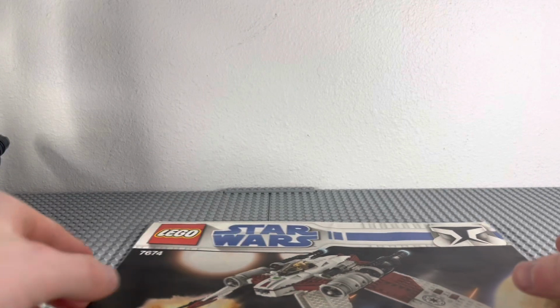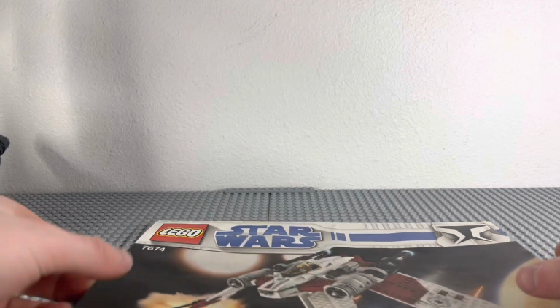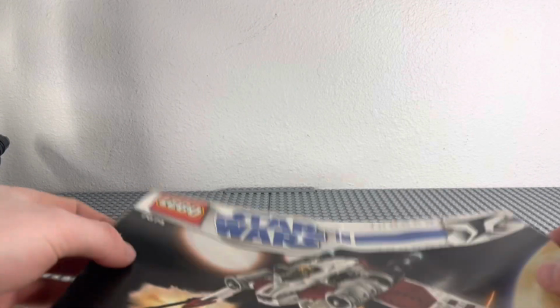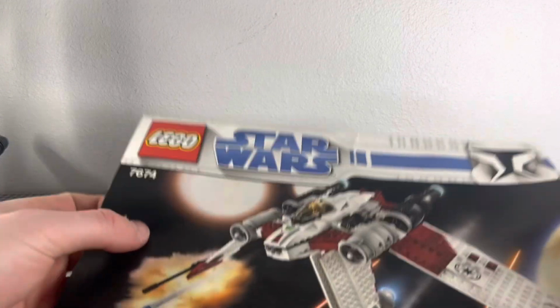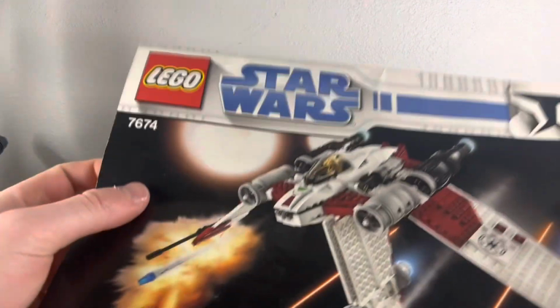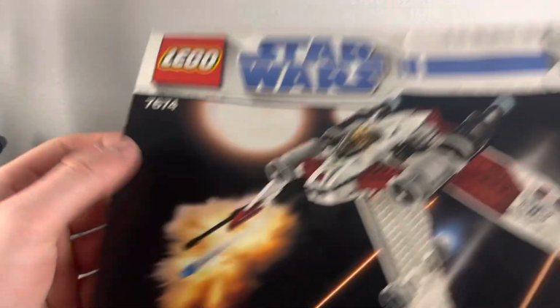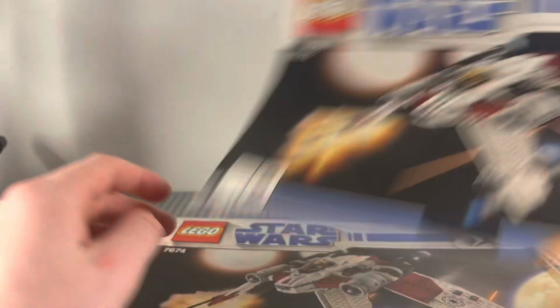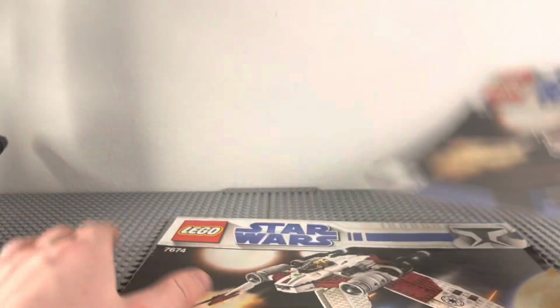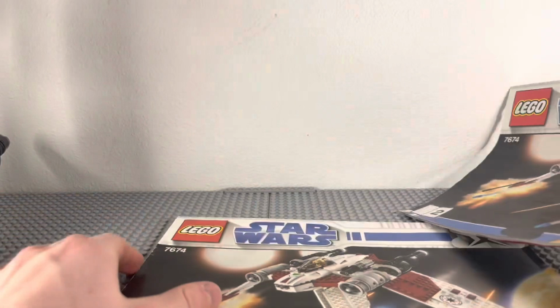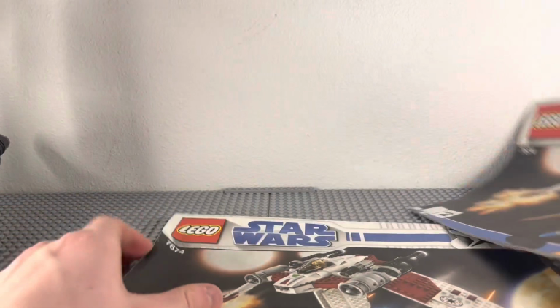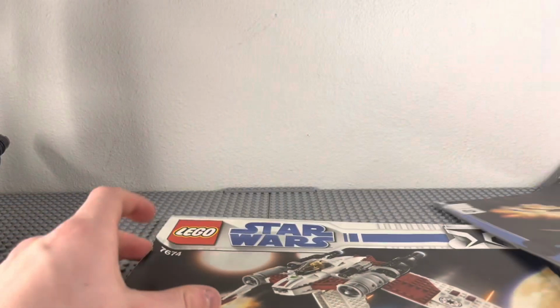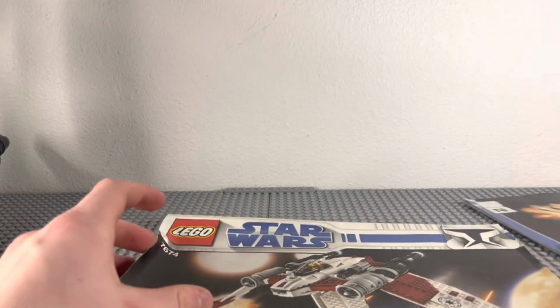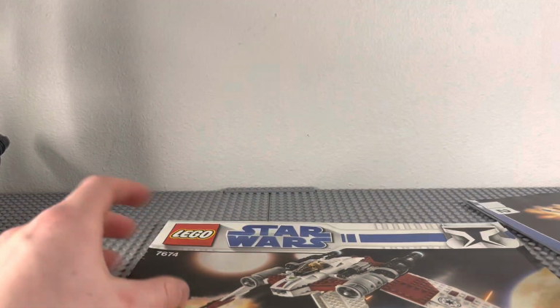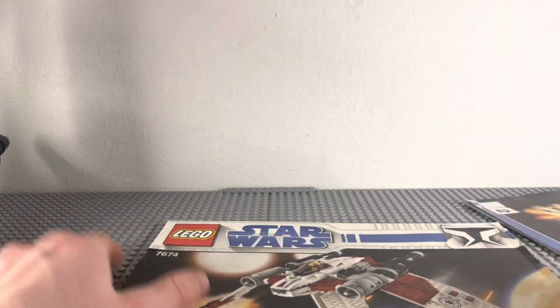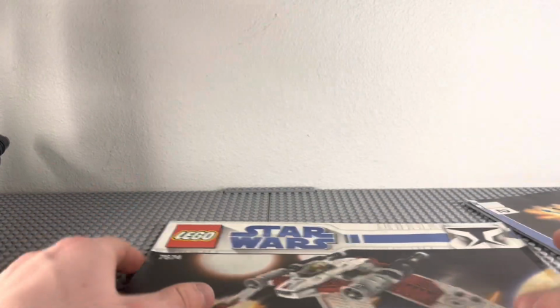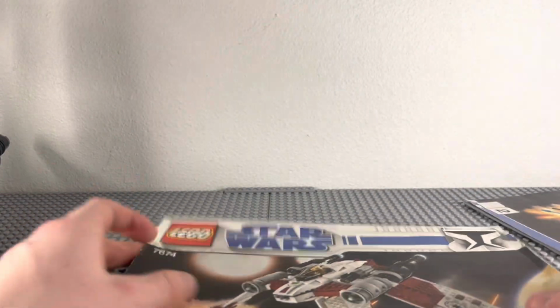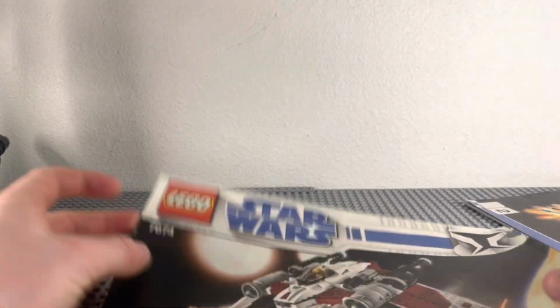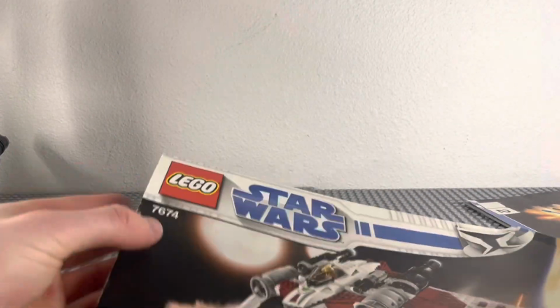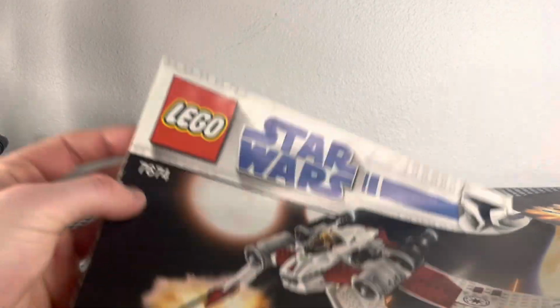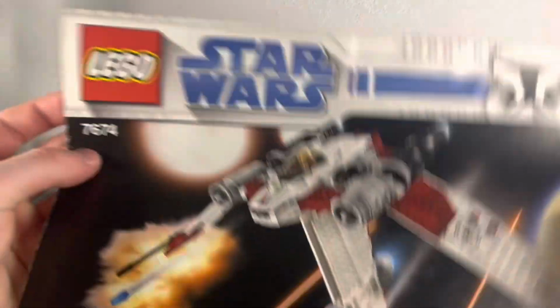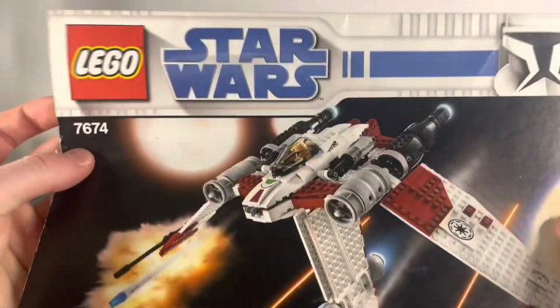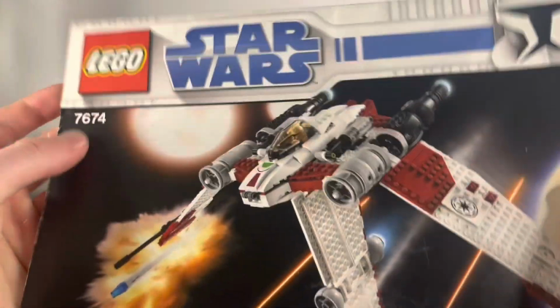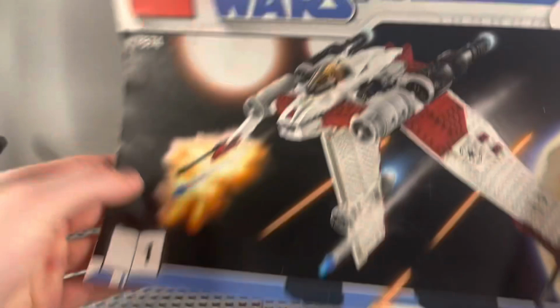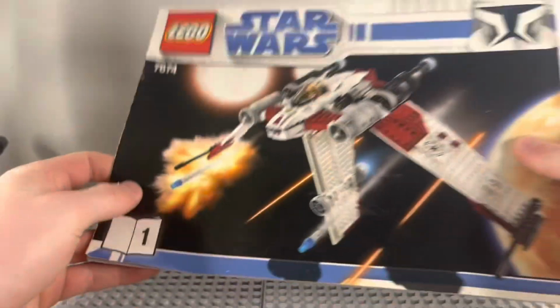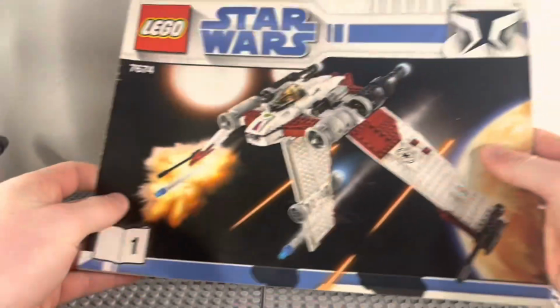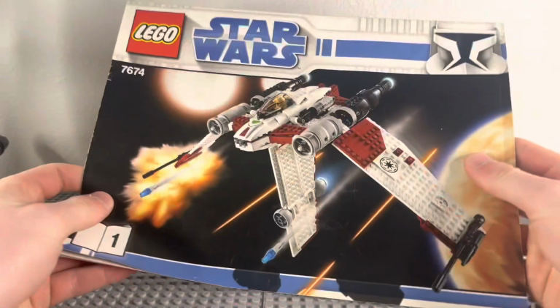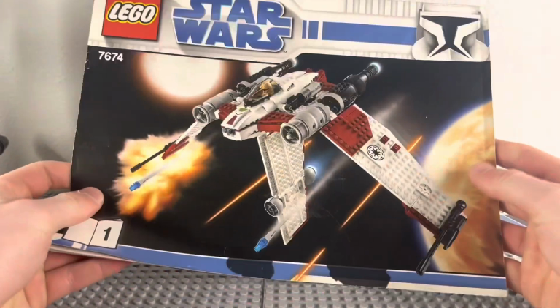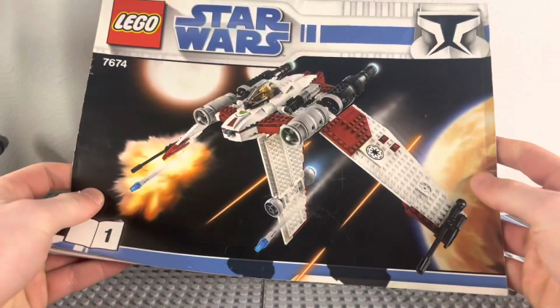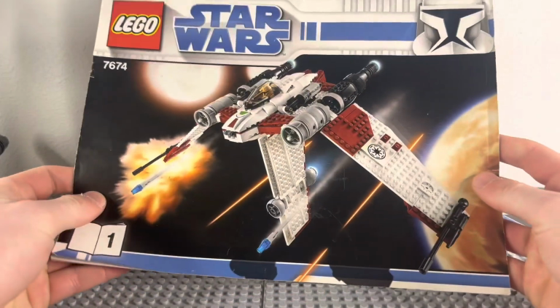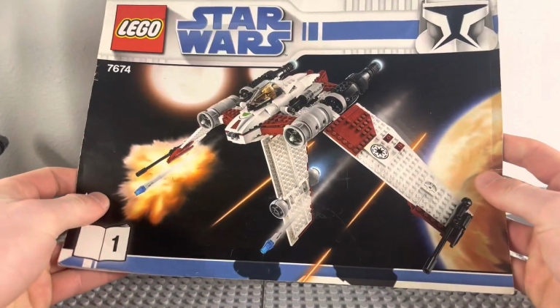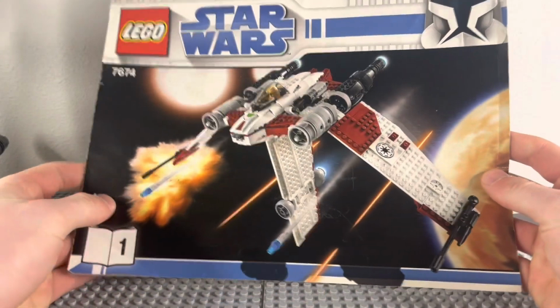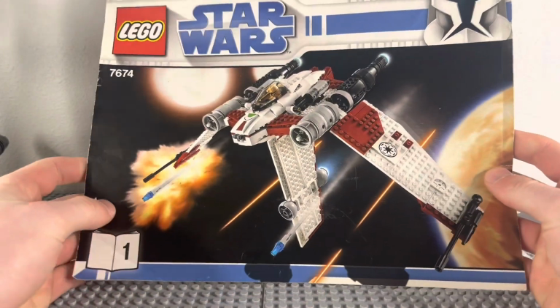Hello everyone, today we're going to be reviewing the V-19 Torrent LEGO Star Wars Set Review.